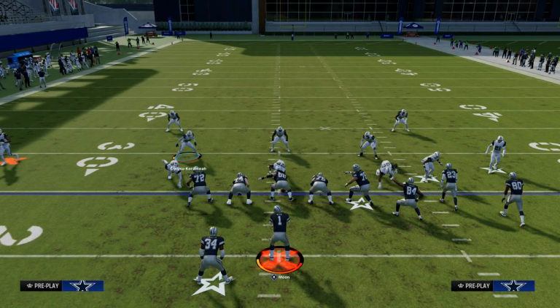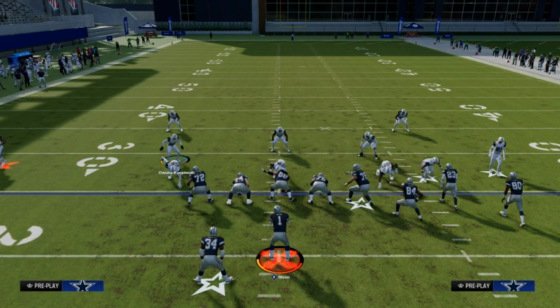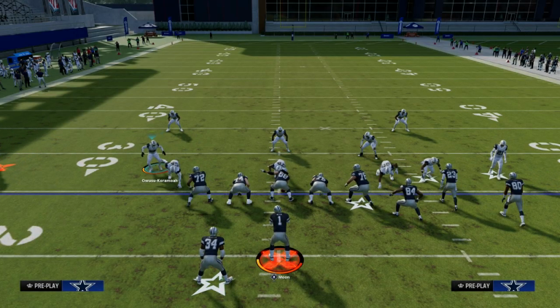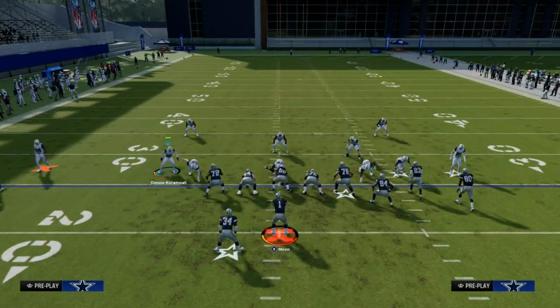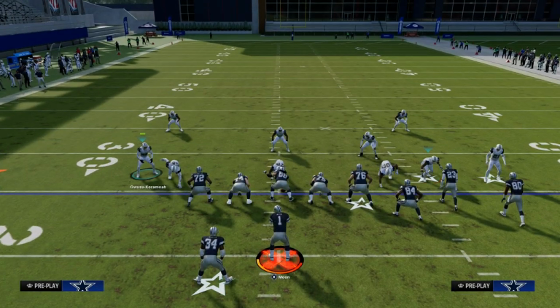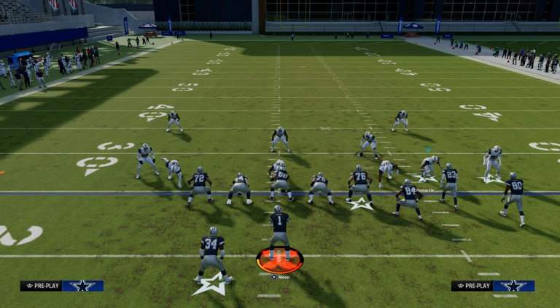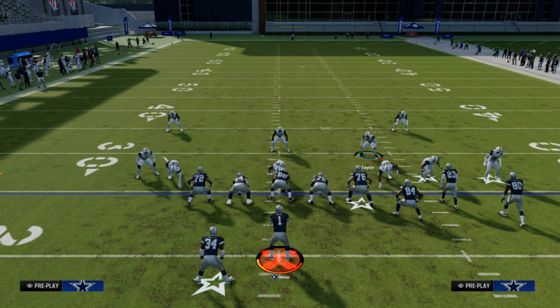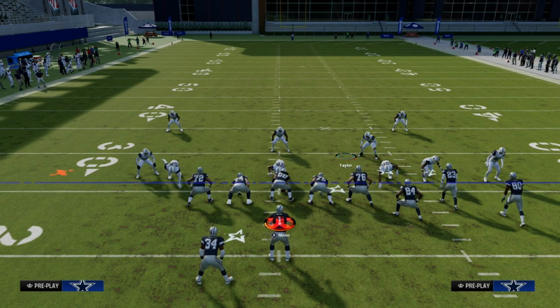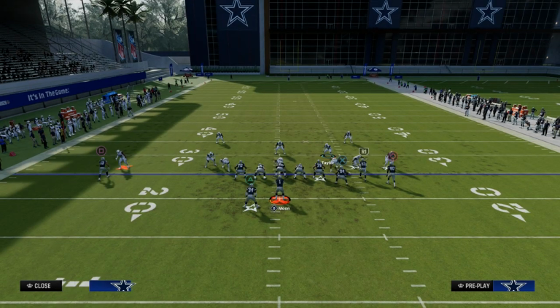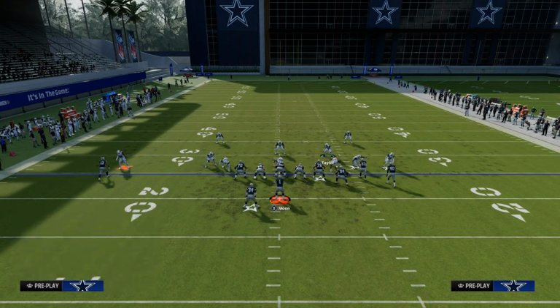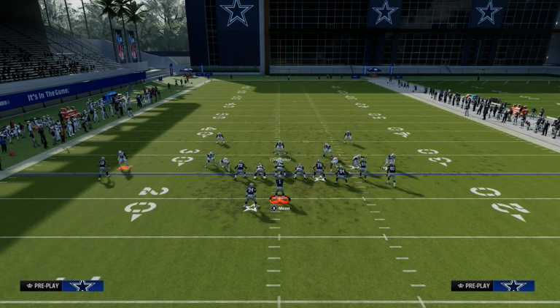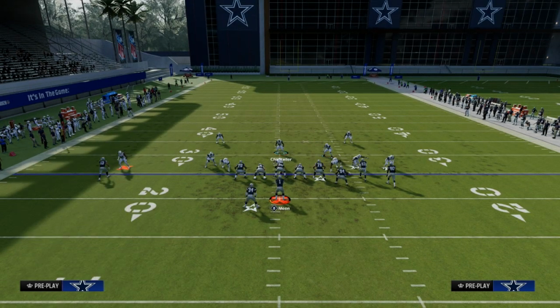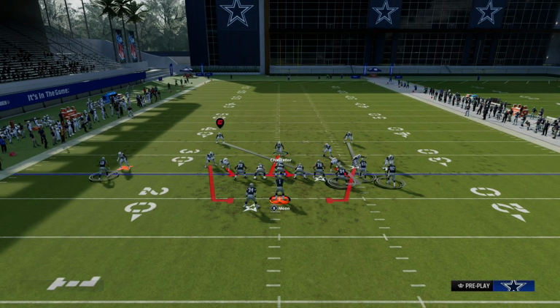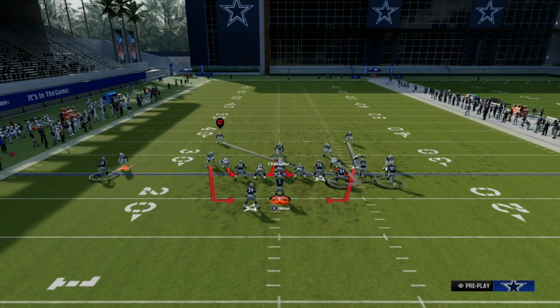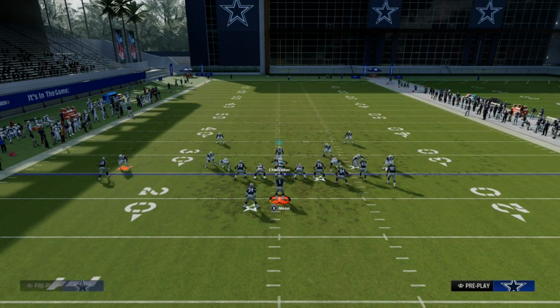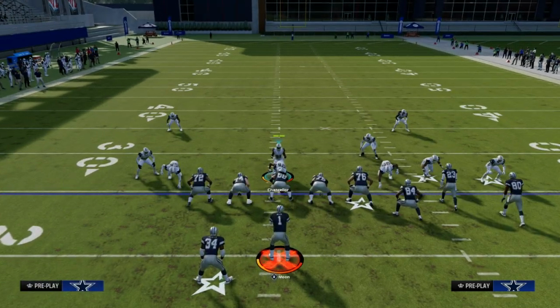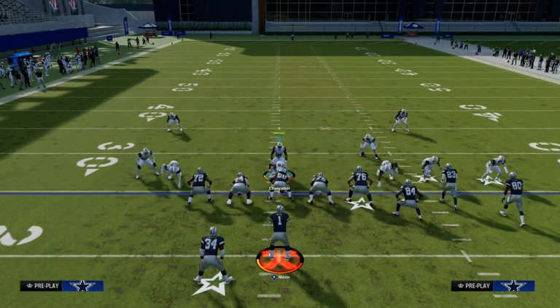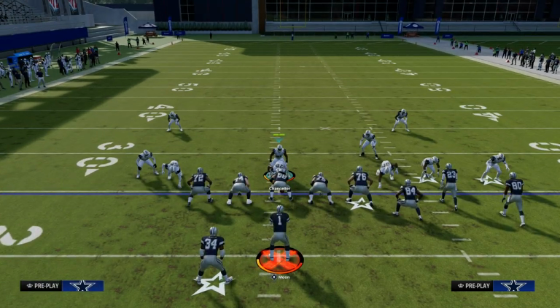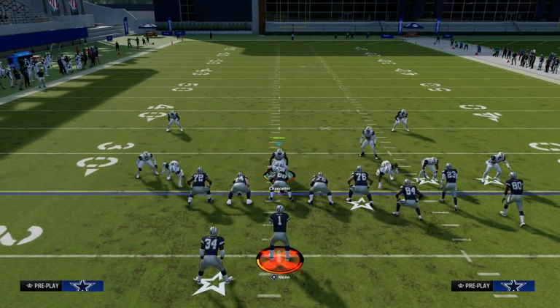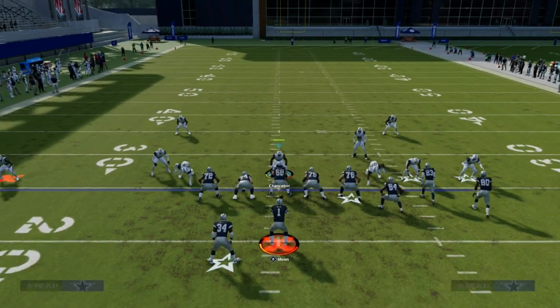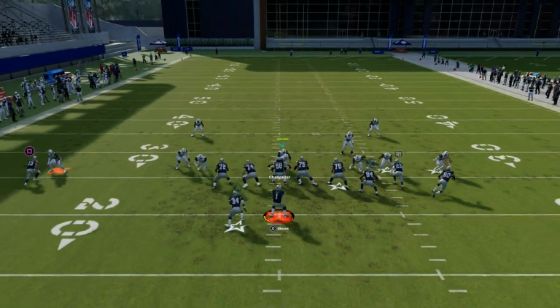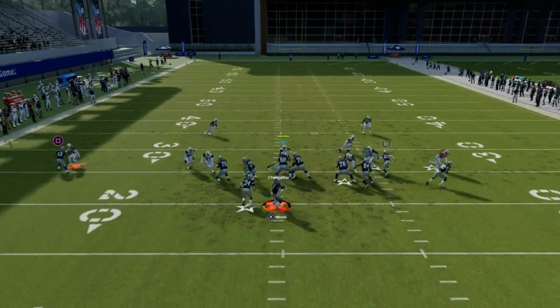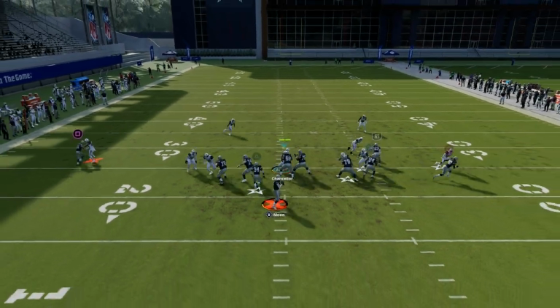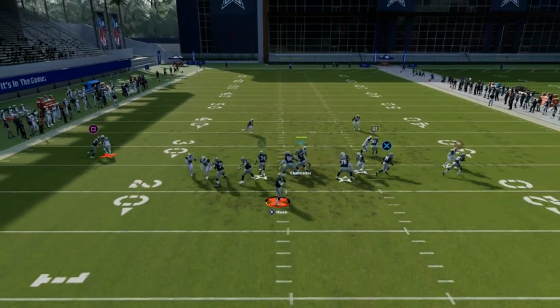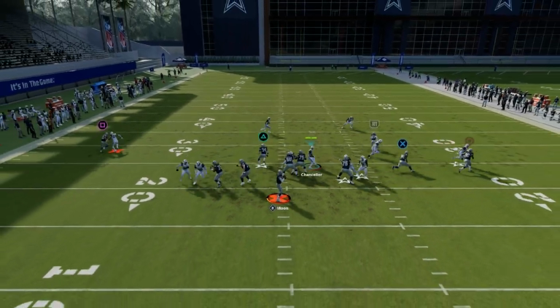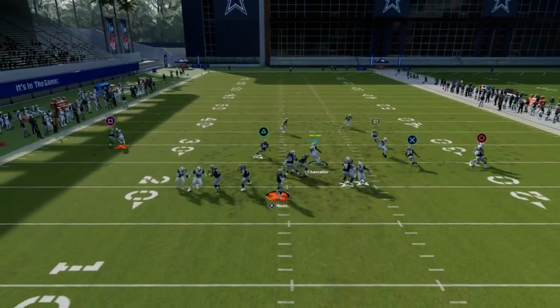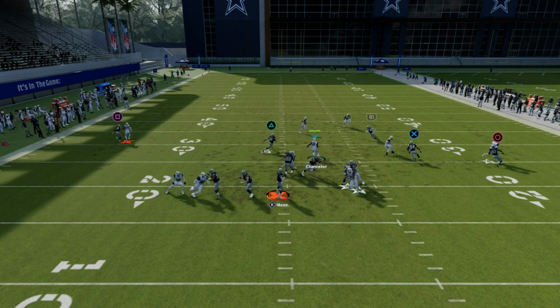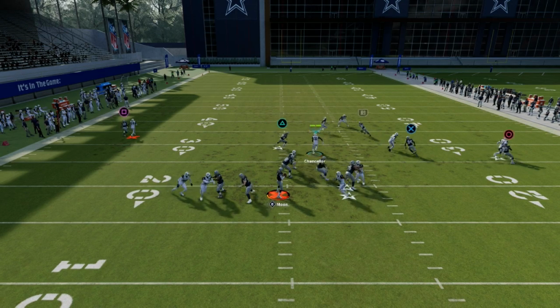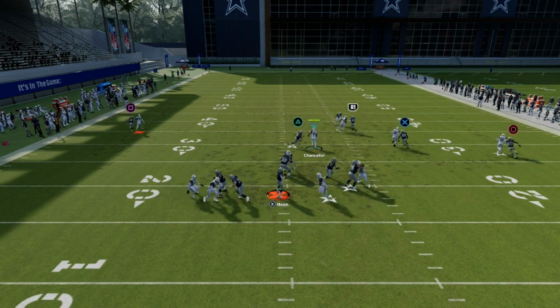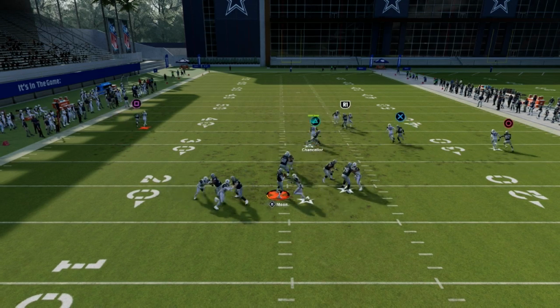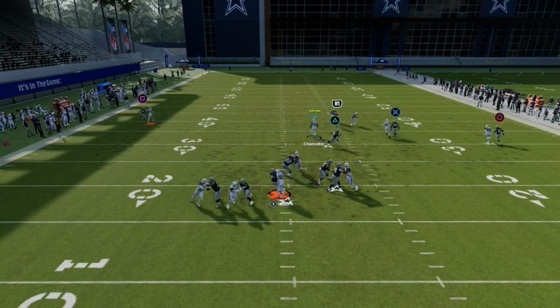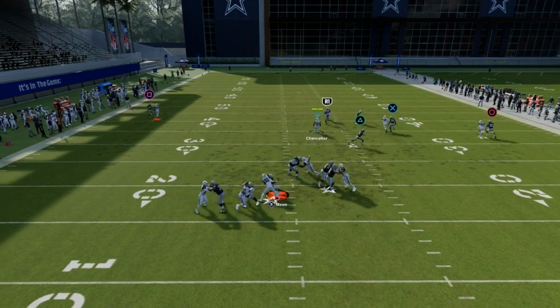All you got to do is move this guy out, QB contain, man this guy up, and then just stand about right here, and you are going to get instant pressure at the quarterback.